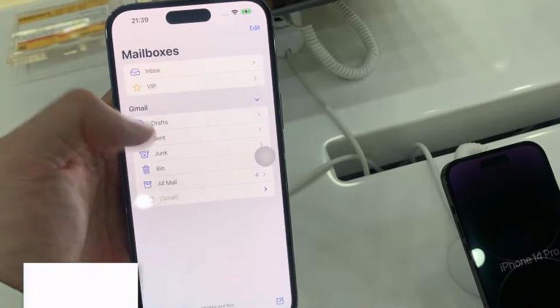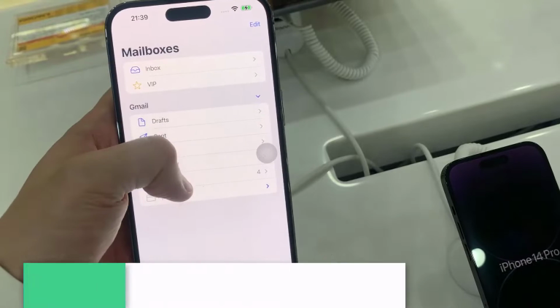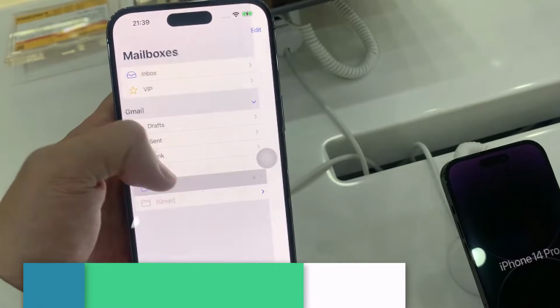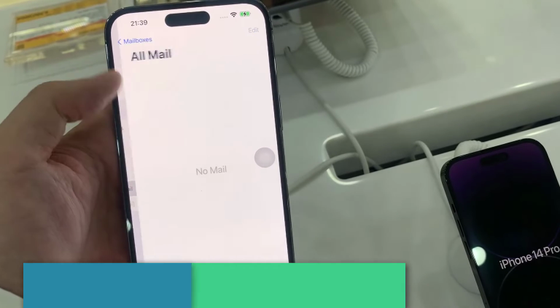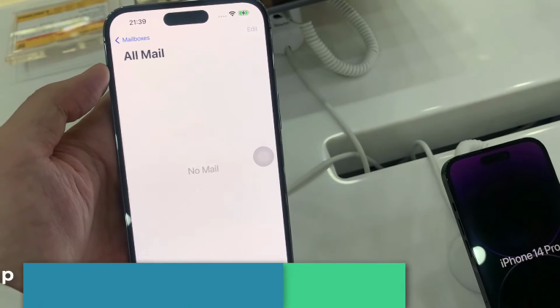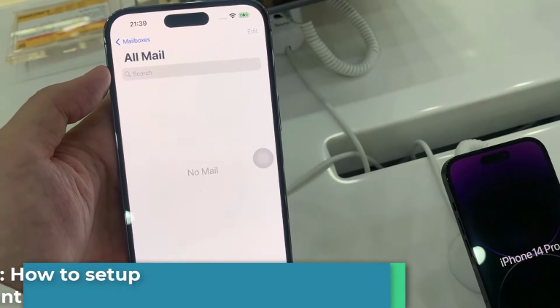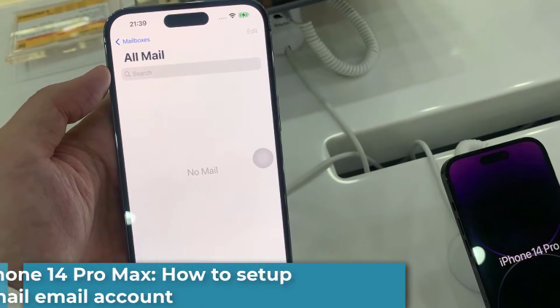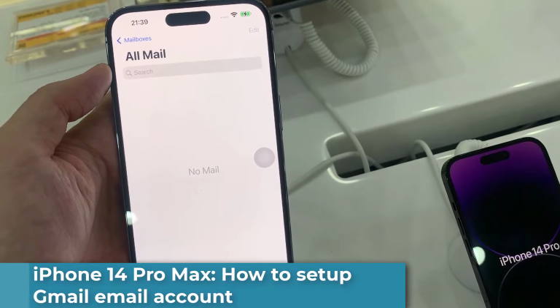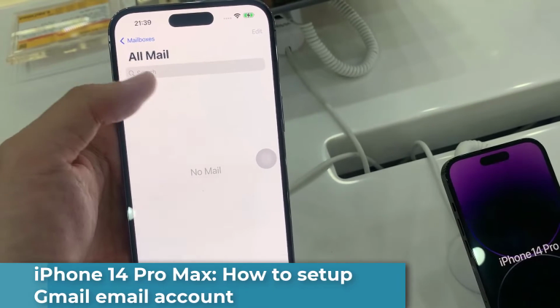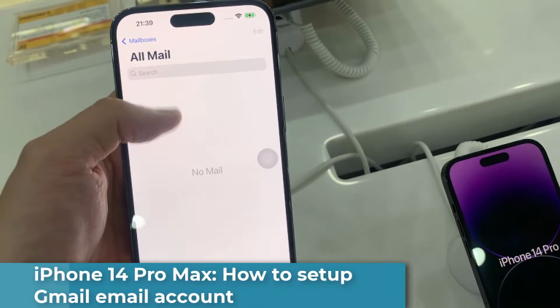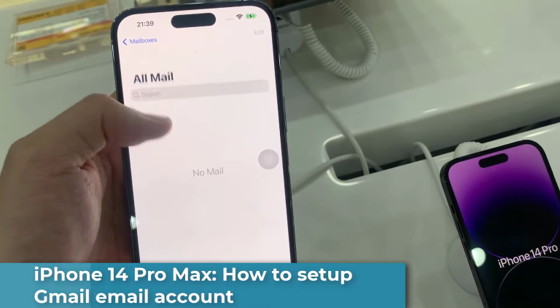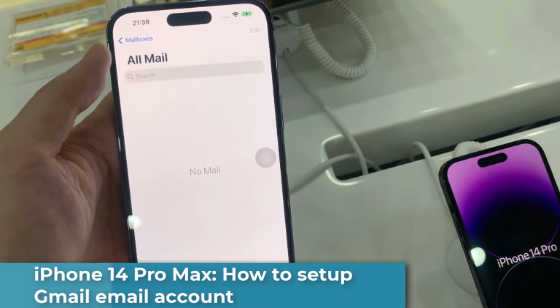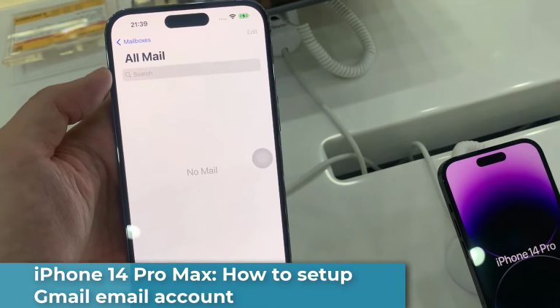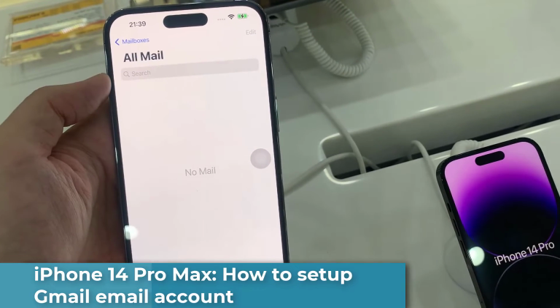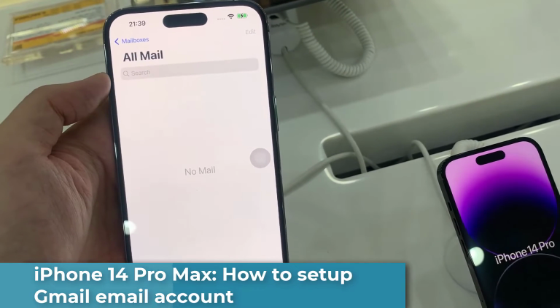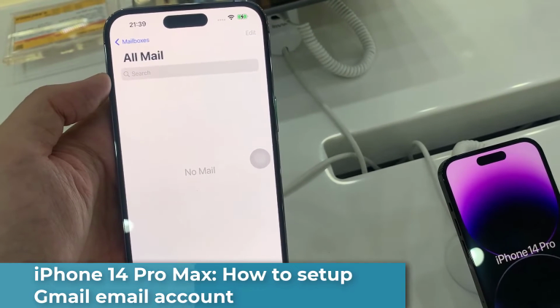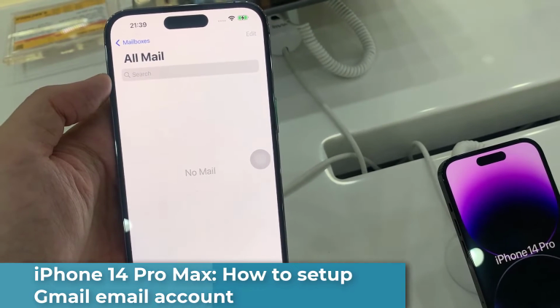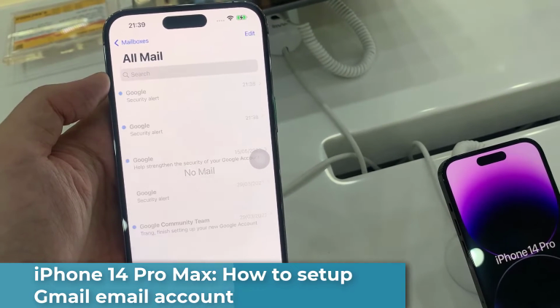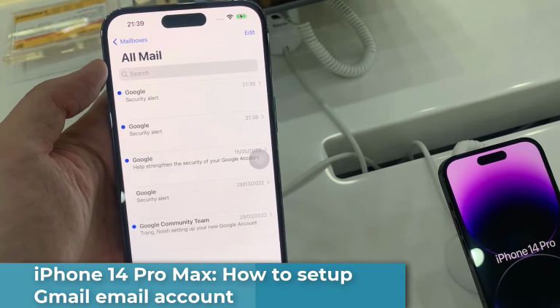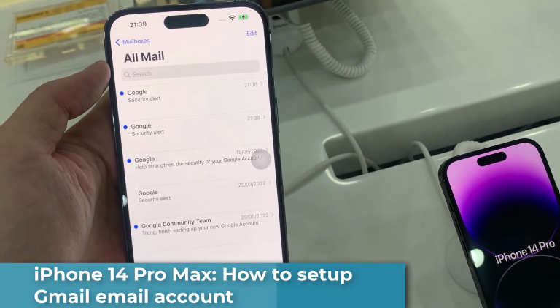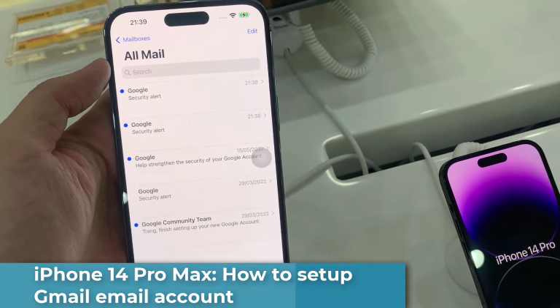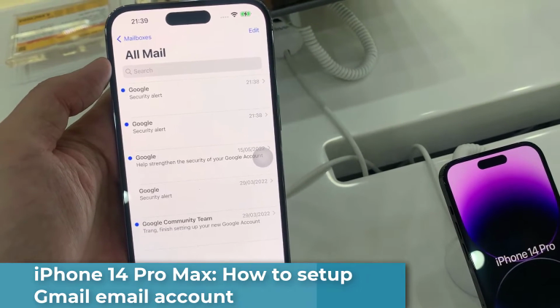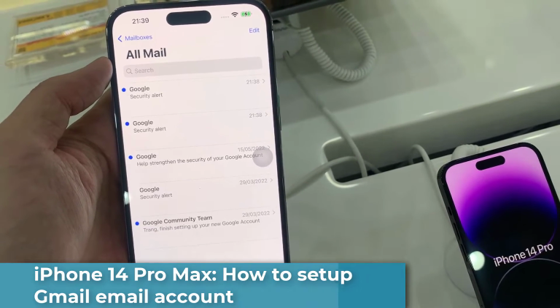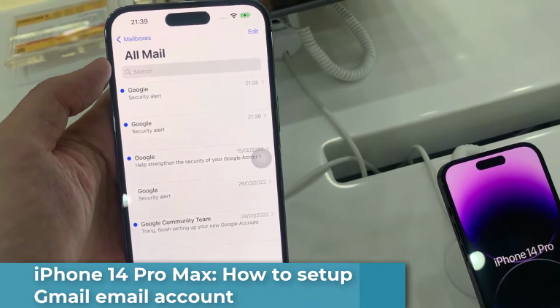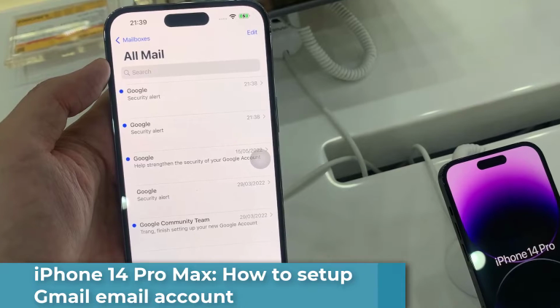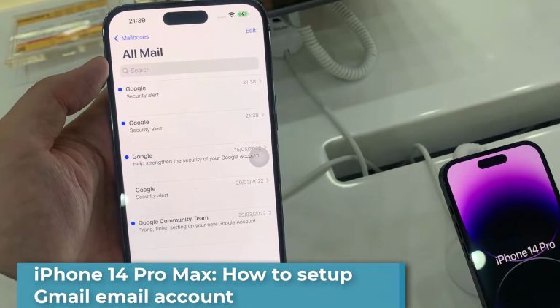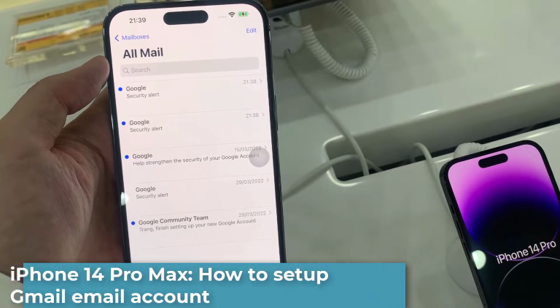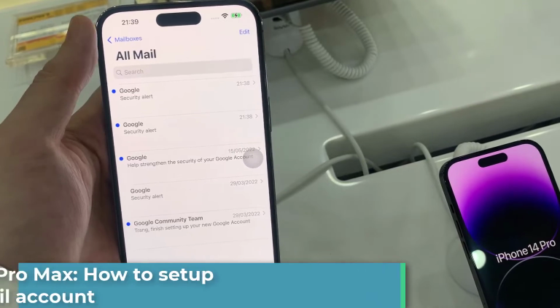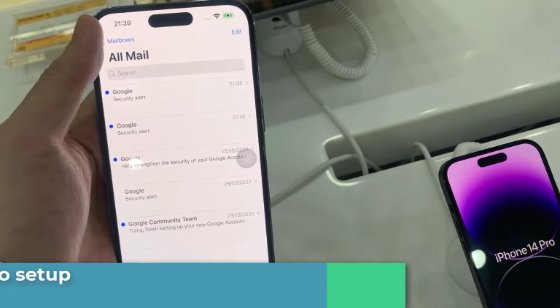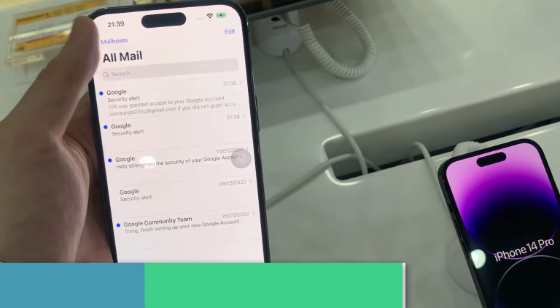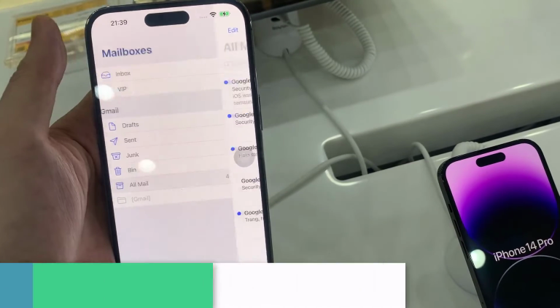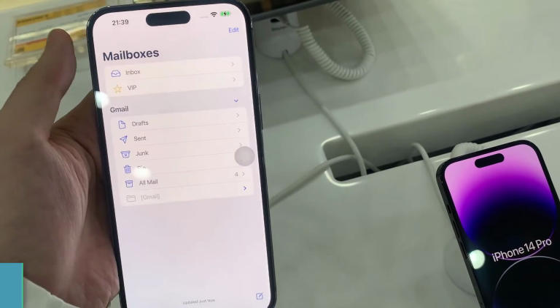Hi everyone! In this video, we're going to take a look at how you can set up a Gmail account on the iPhone 14 Pro Max.